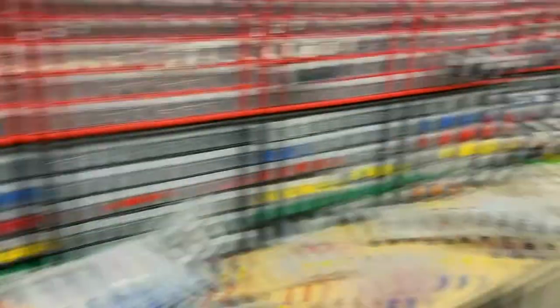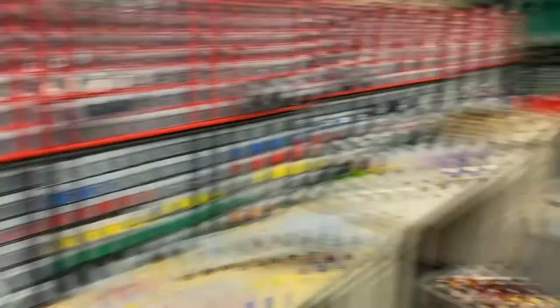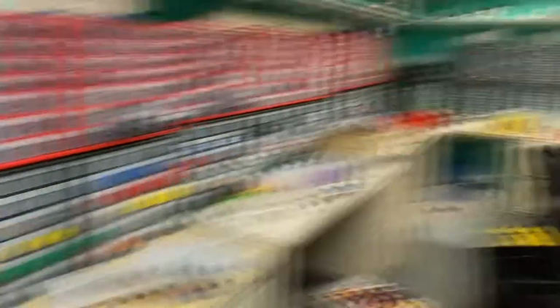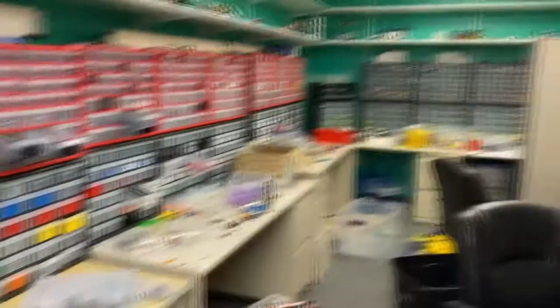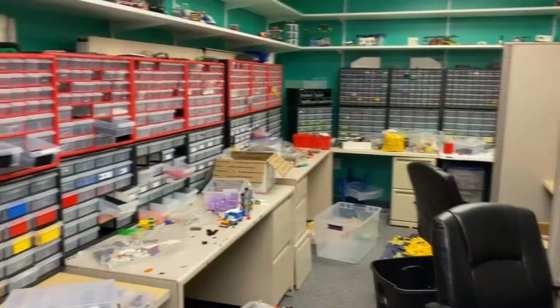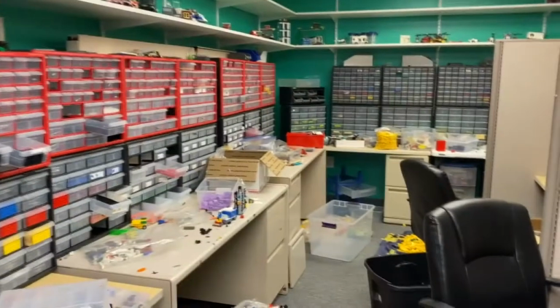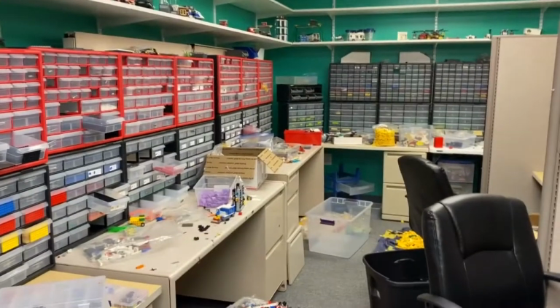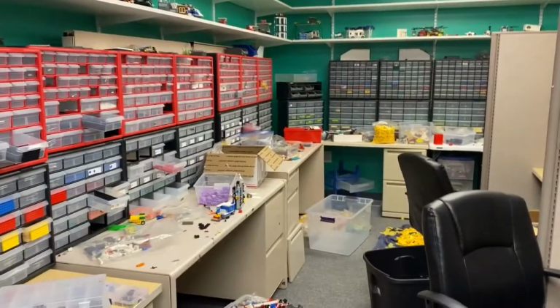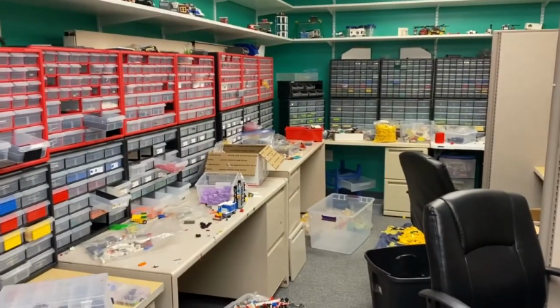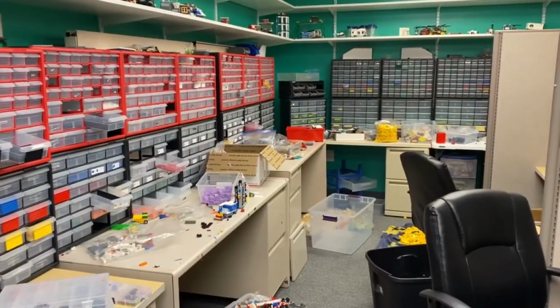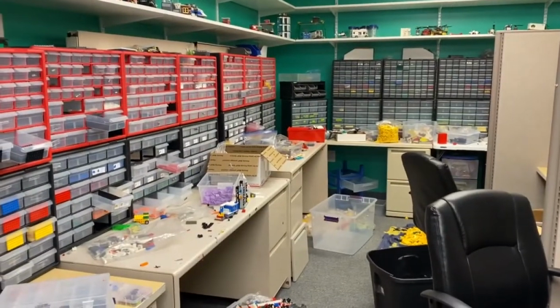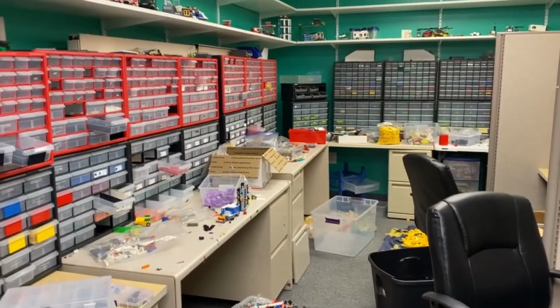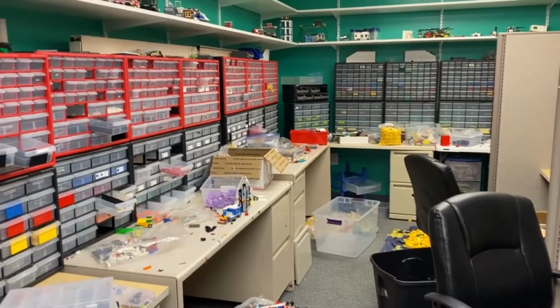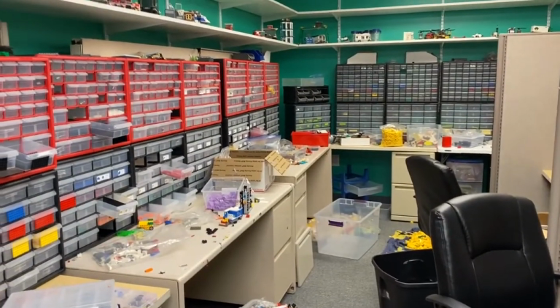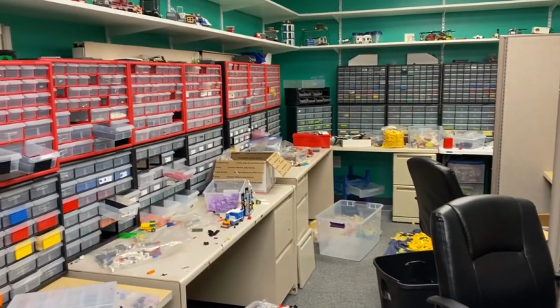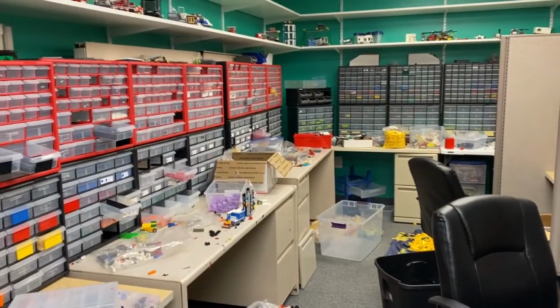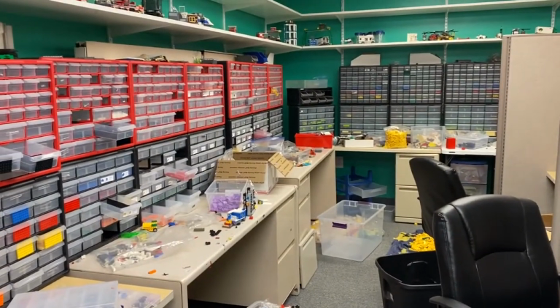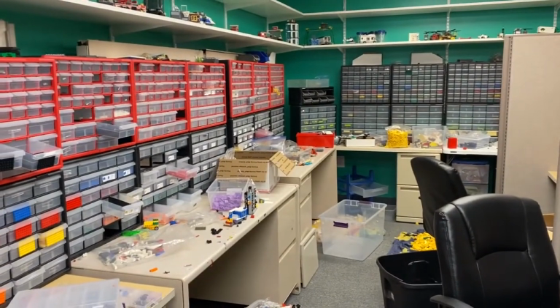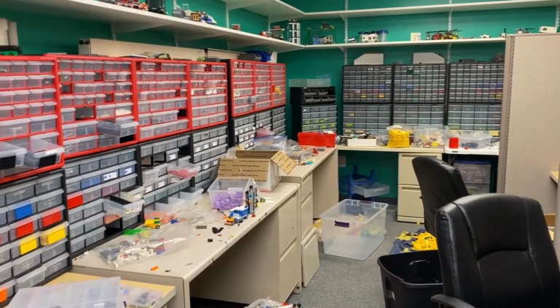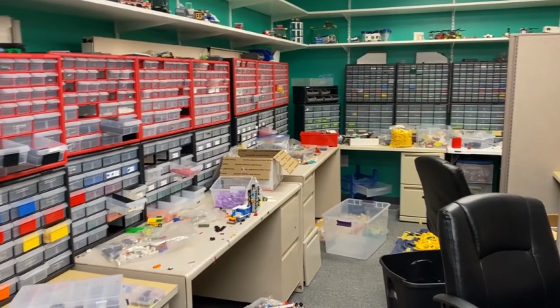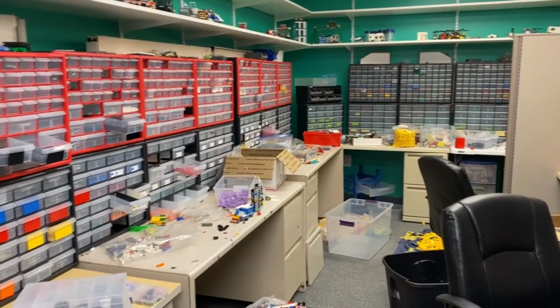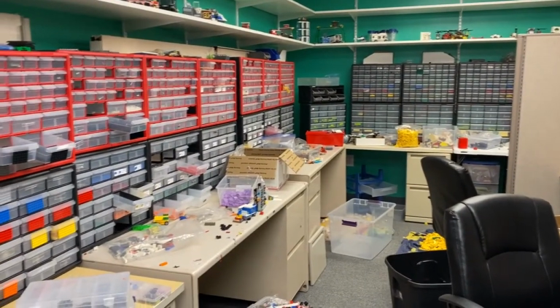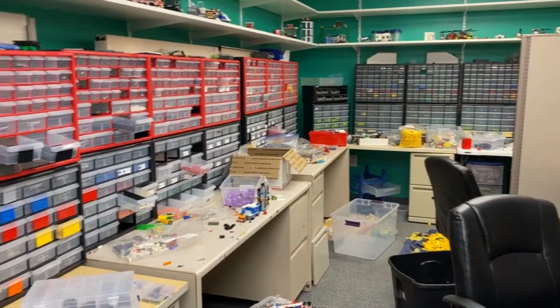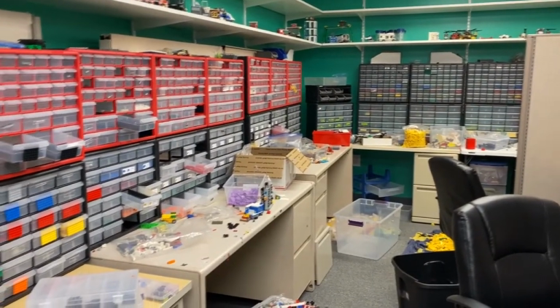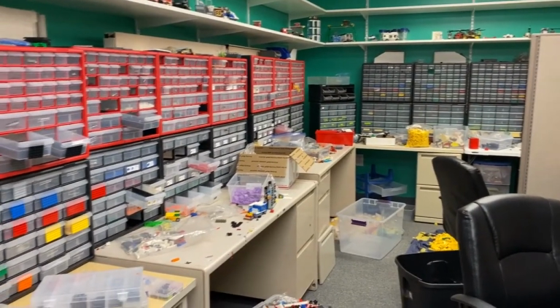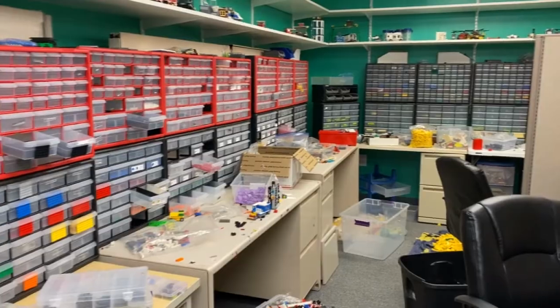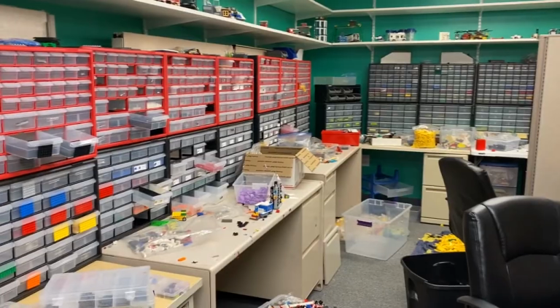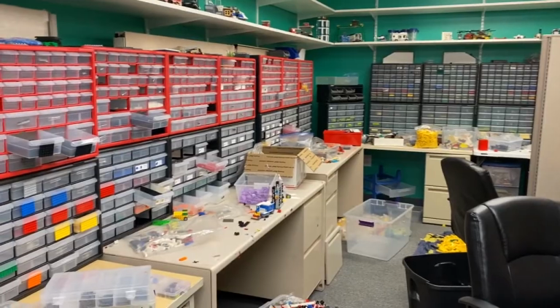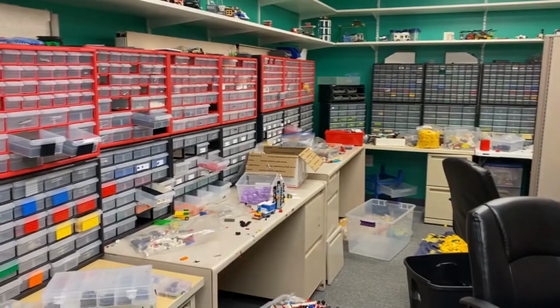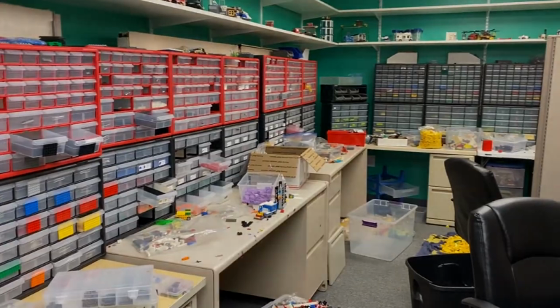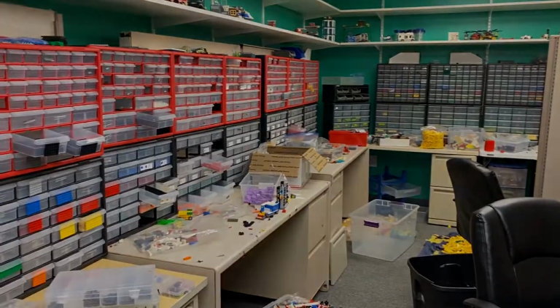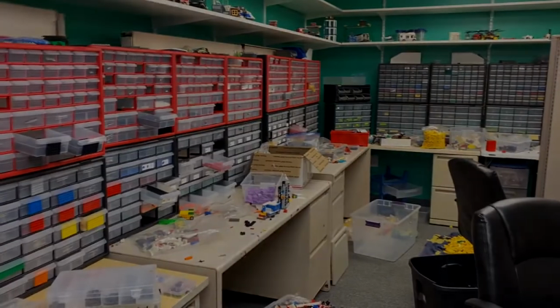Let's take an after-hours tour of the Brick Addict Design Center.